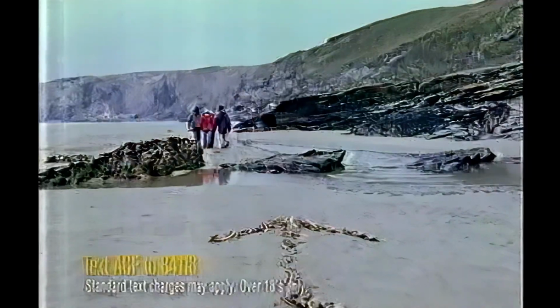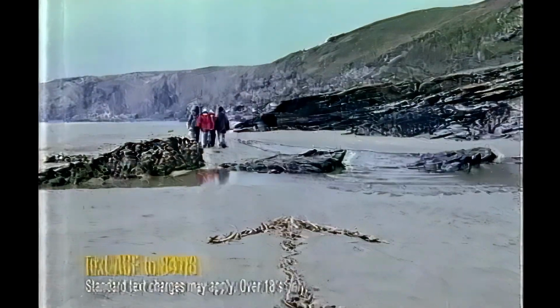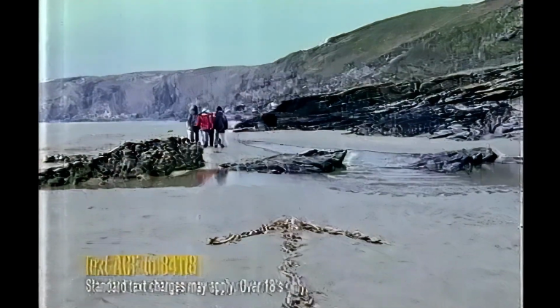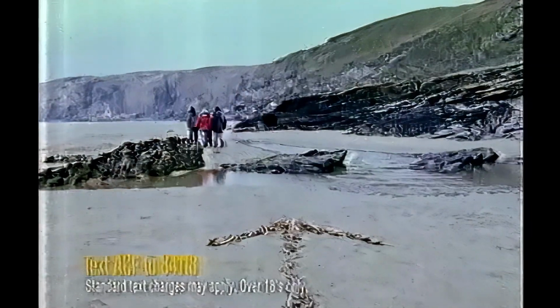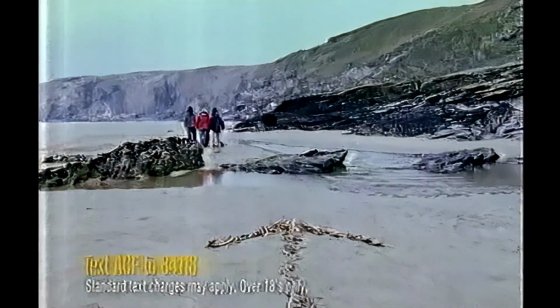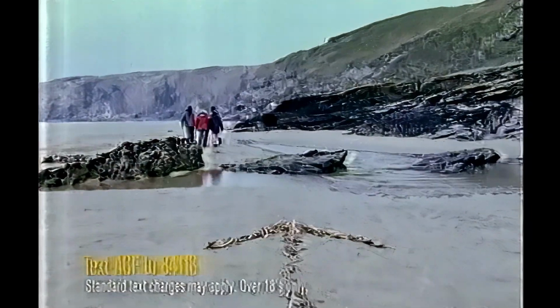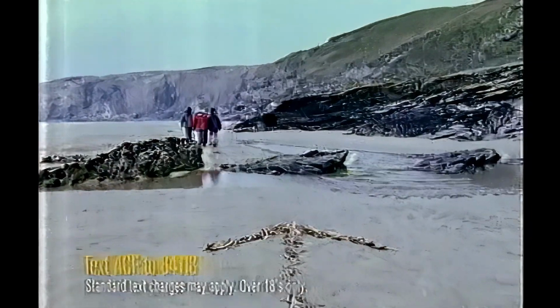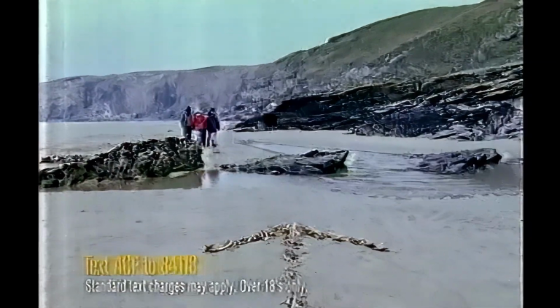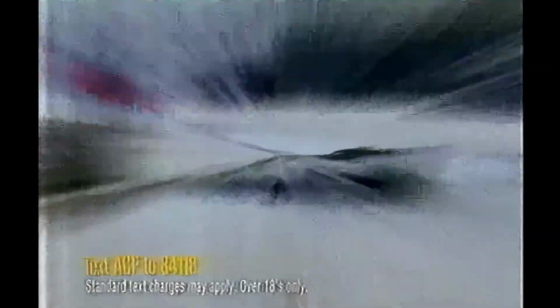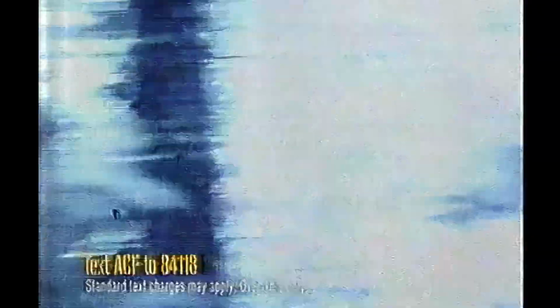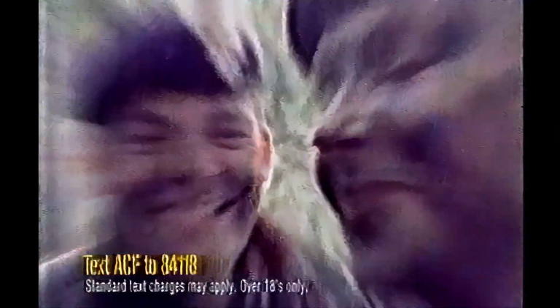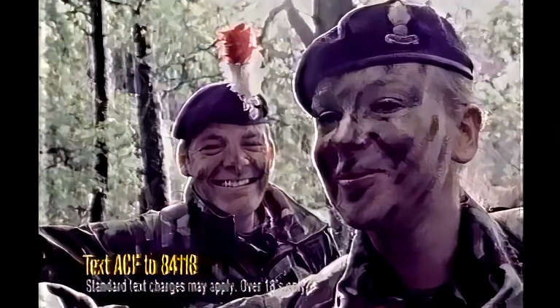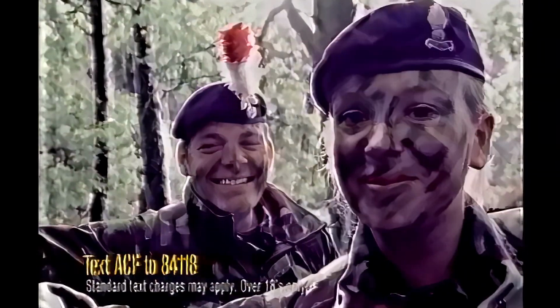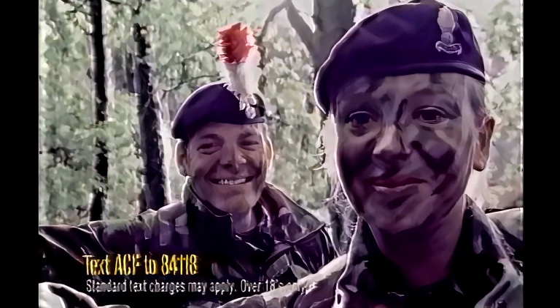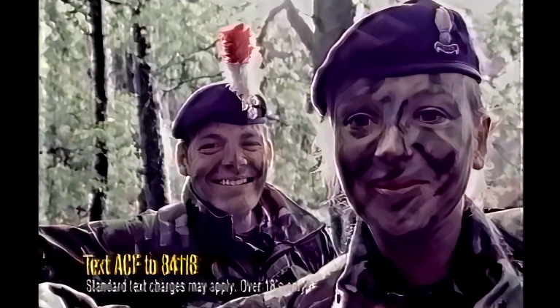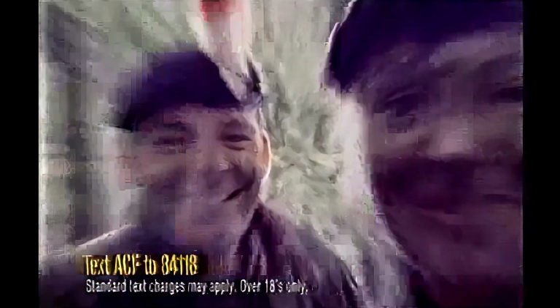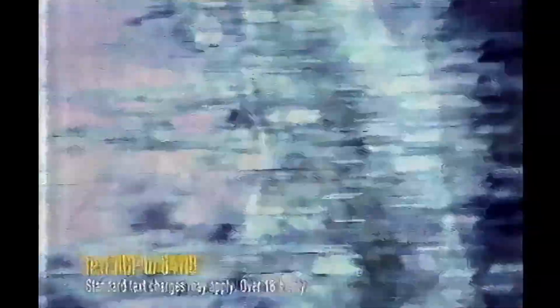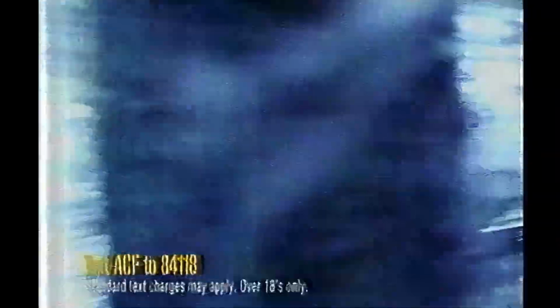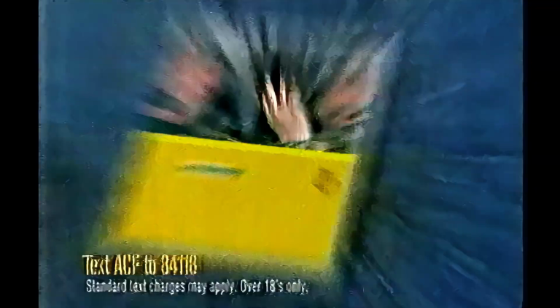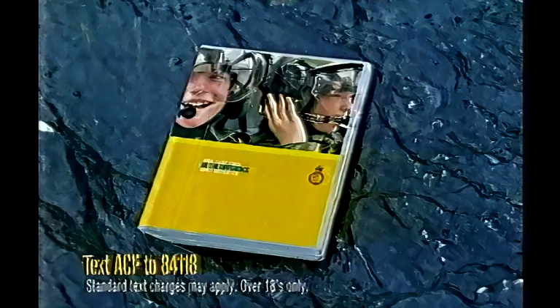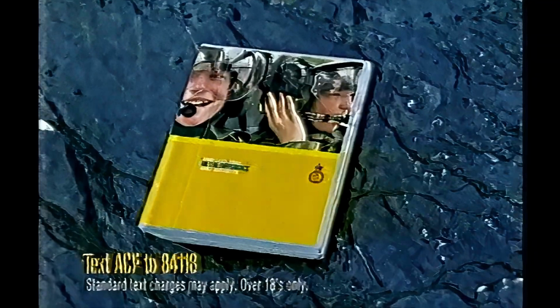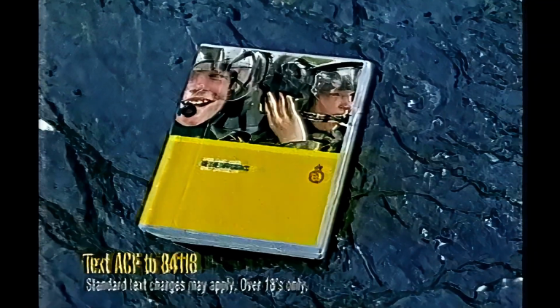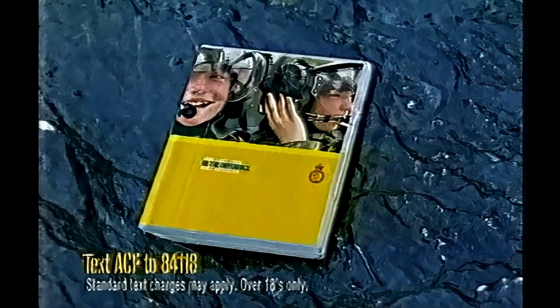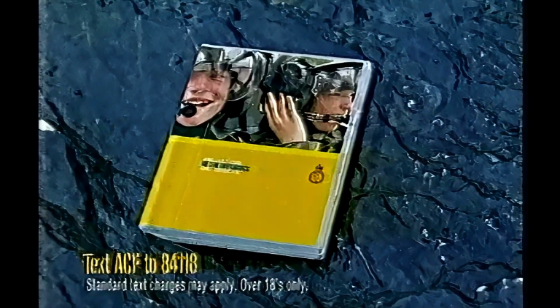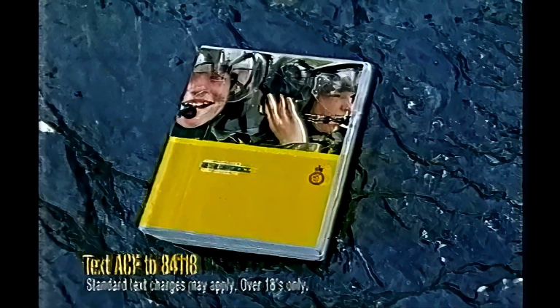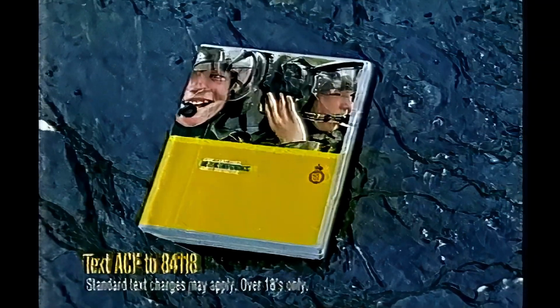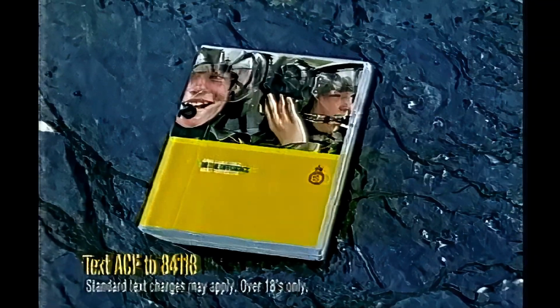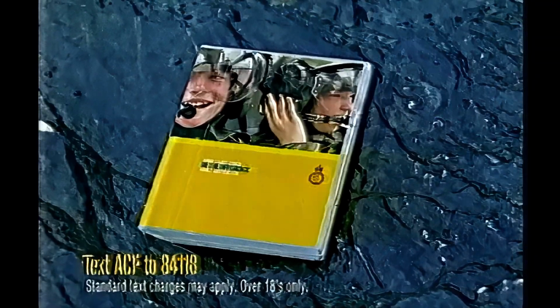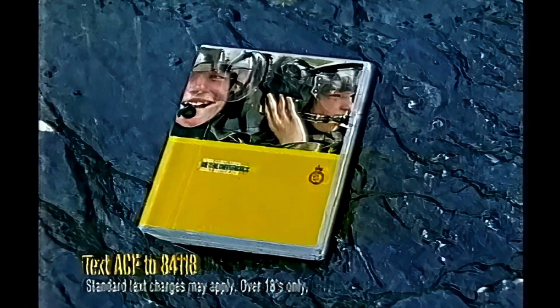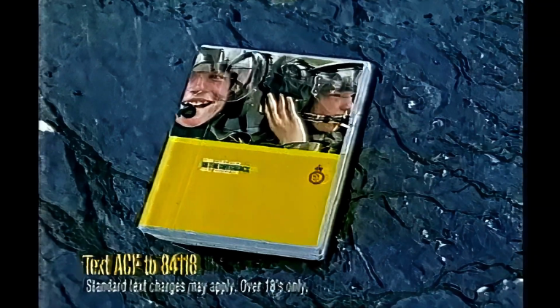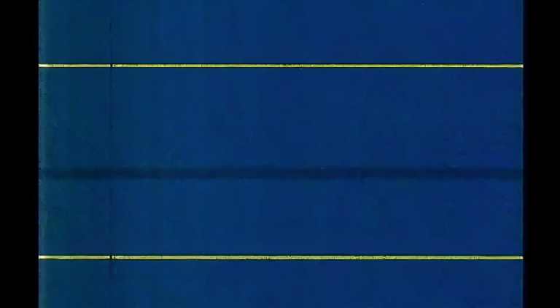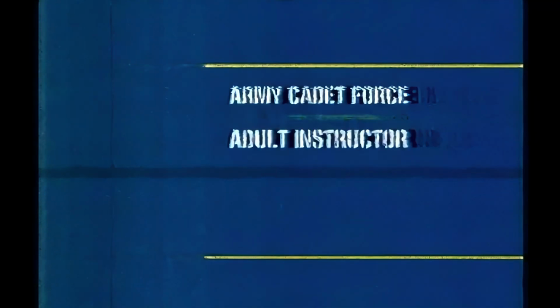Become an Army Cadet Adult Instructor. Call or text for your free DVD or log on to armycadets.com.